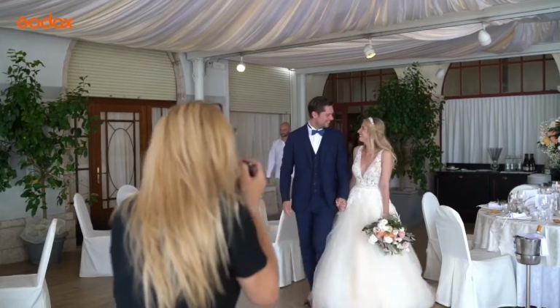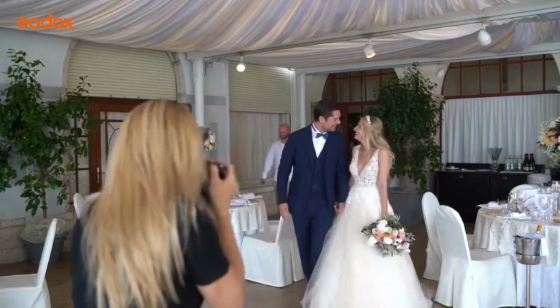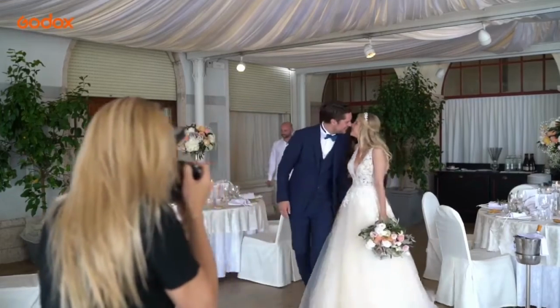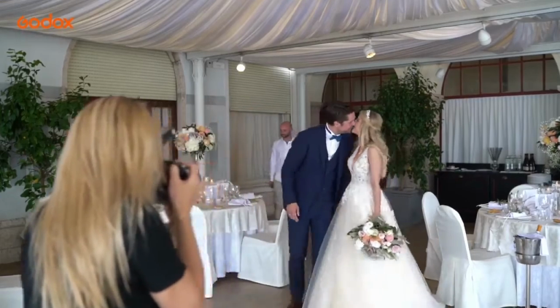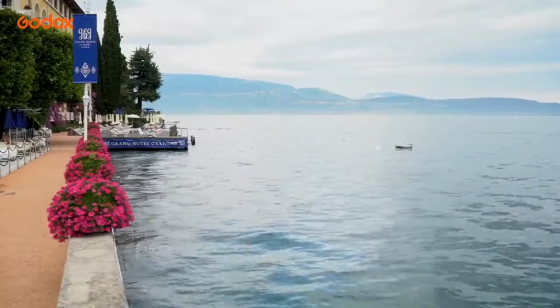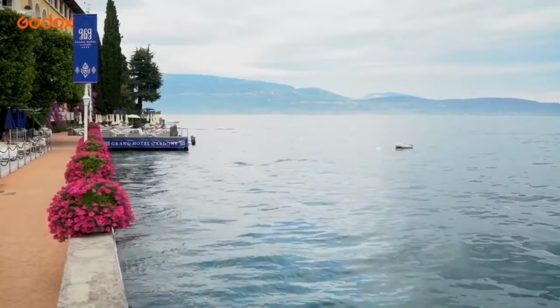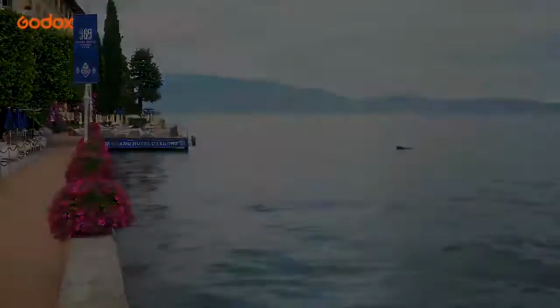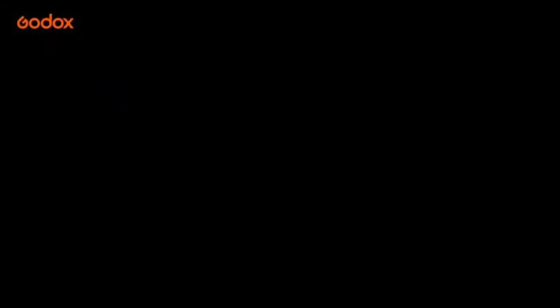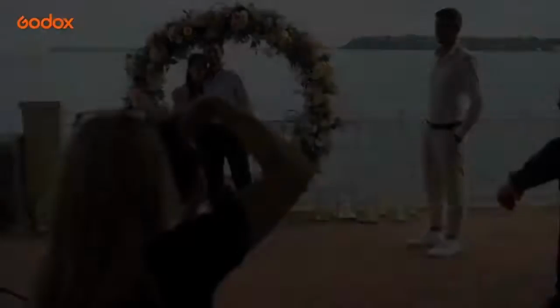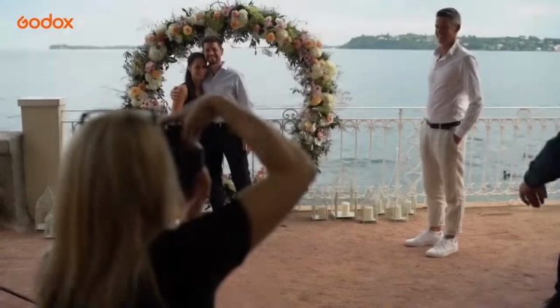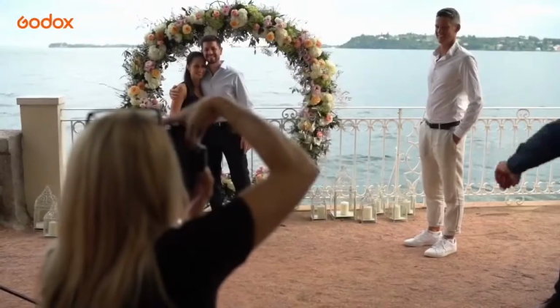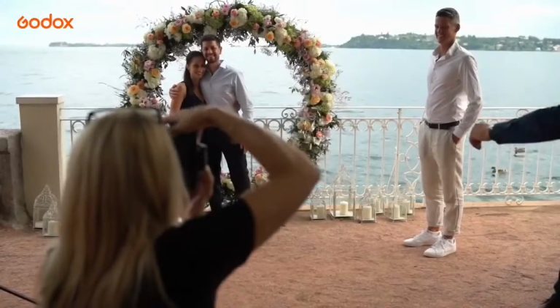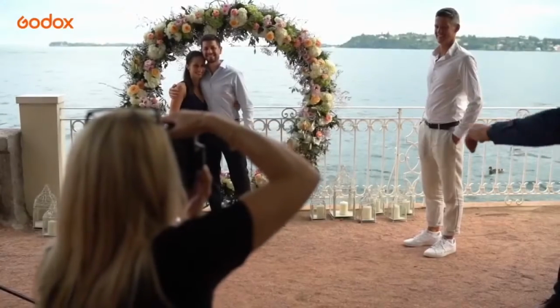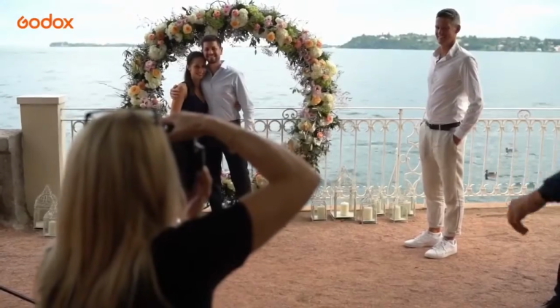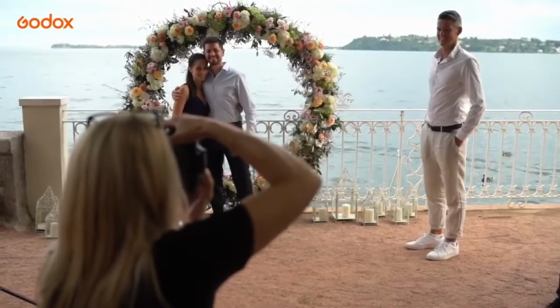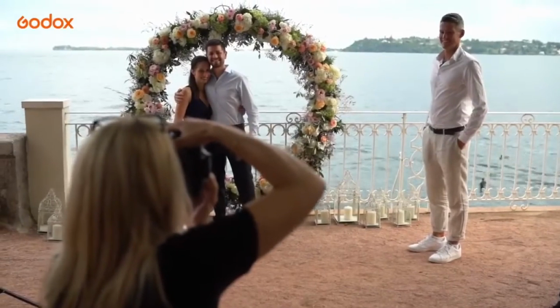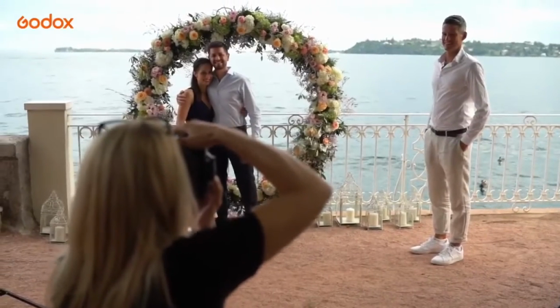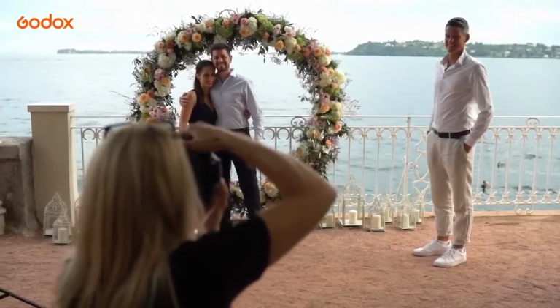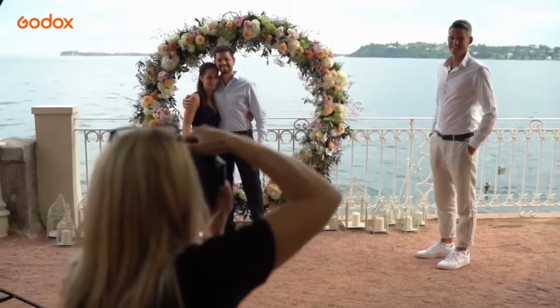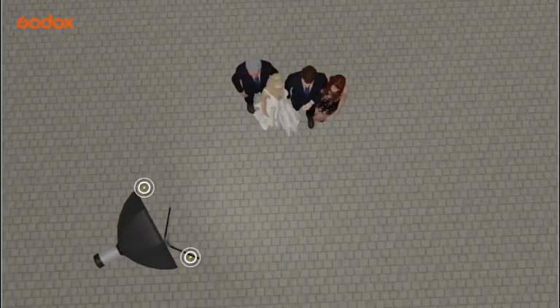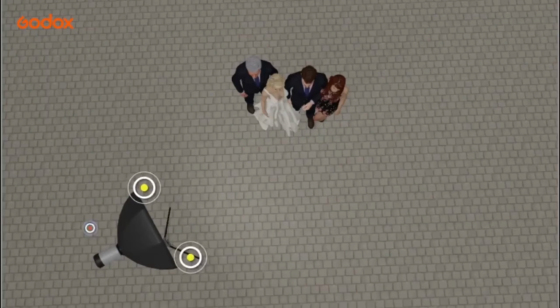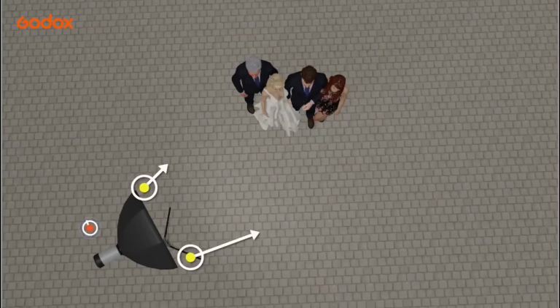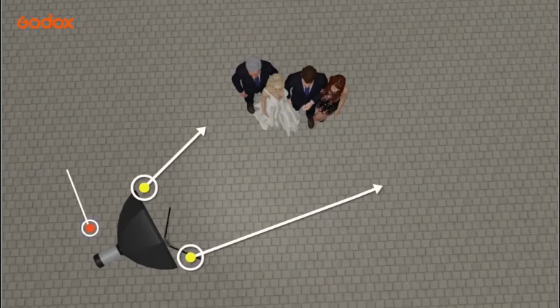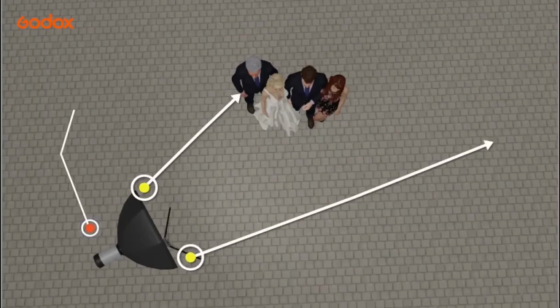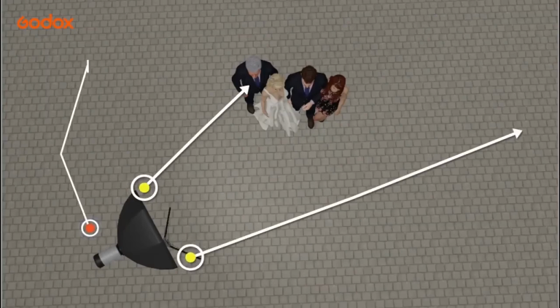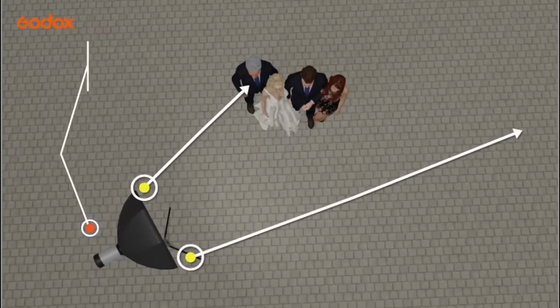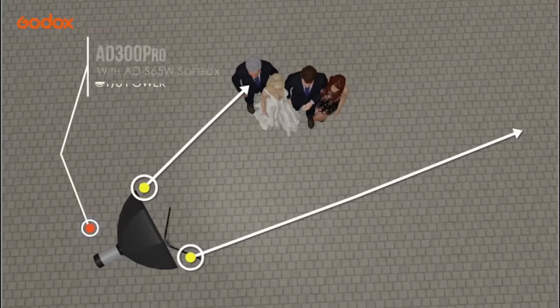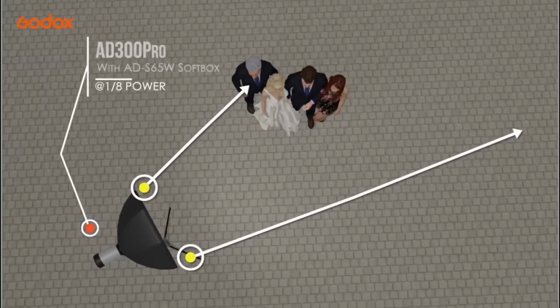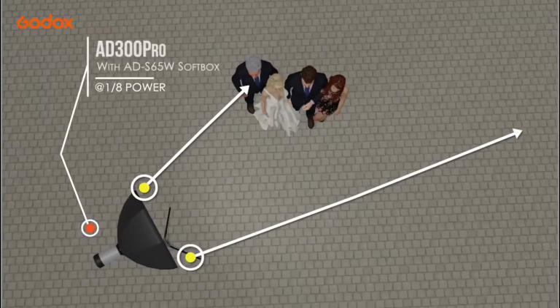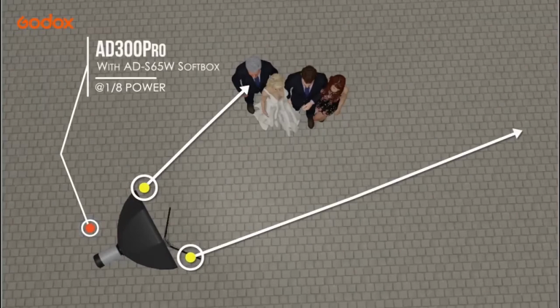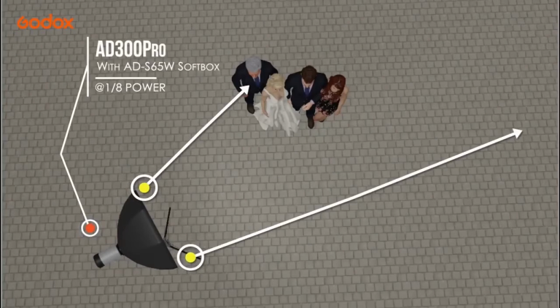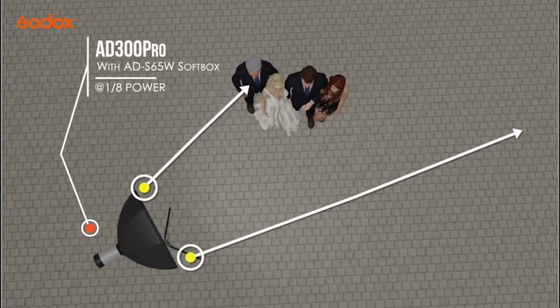Back at the hotel the couple have arranged for a beautiful flower installation for a creative and elegant photo booth set-up.